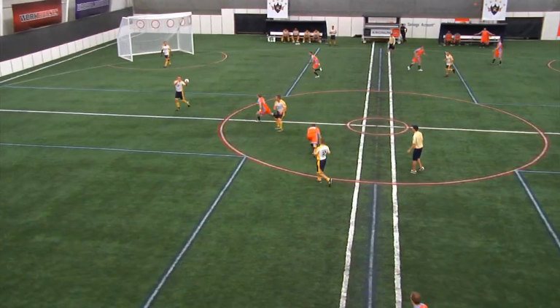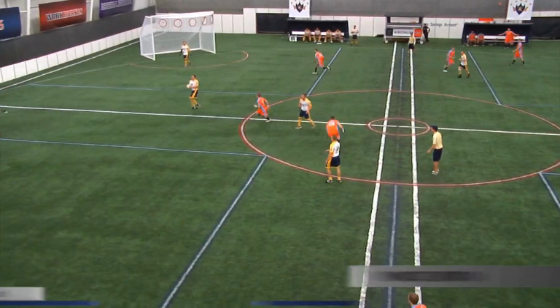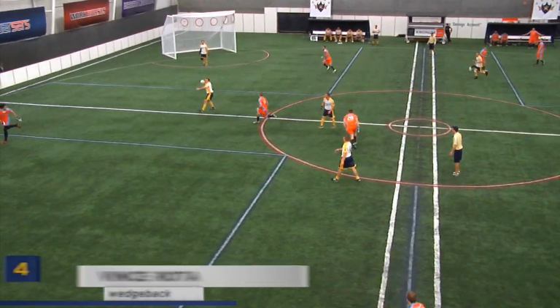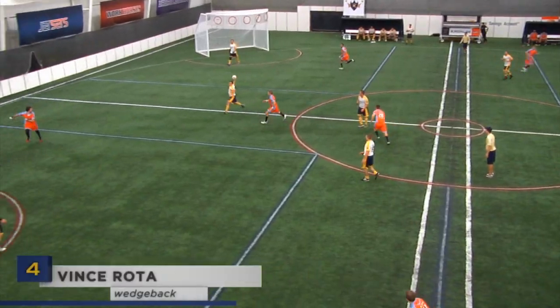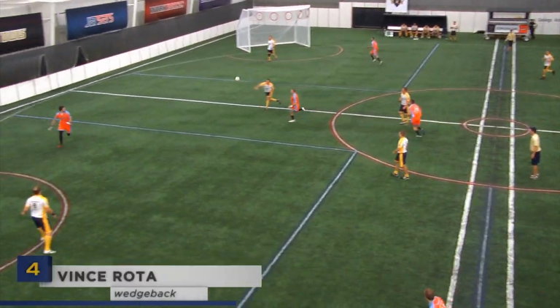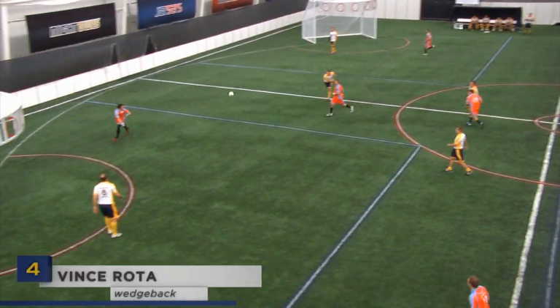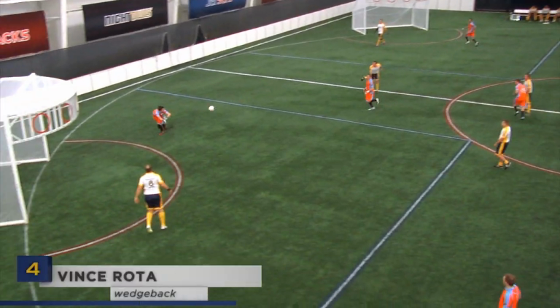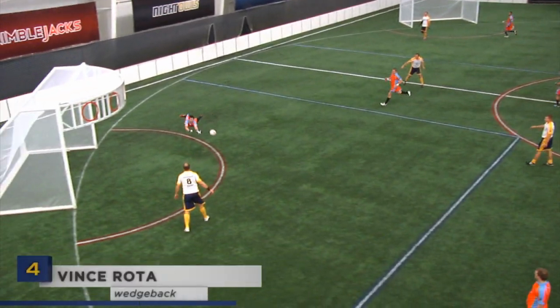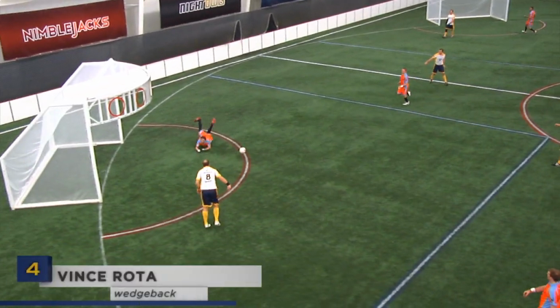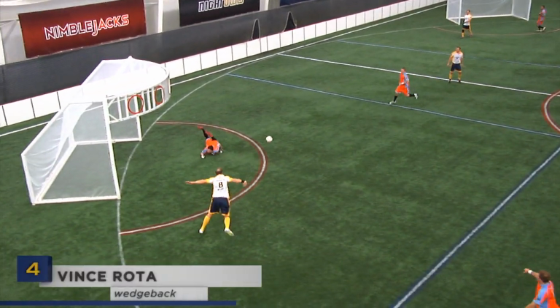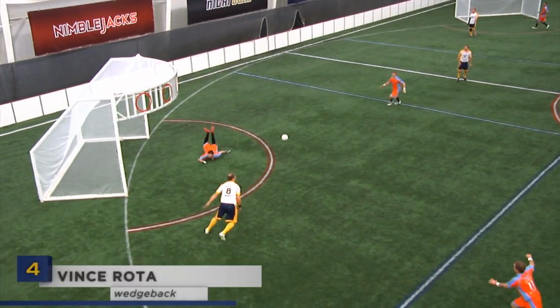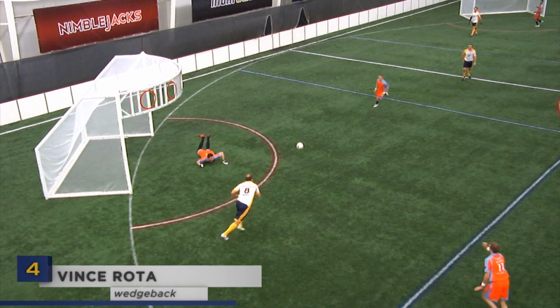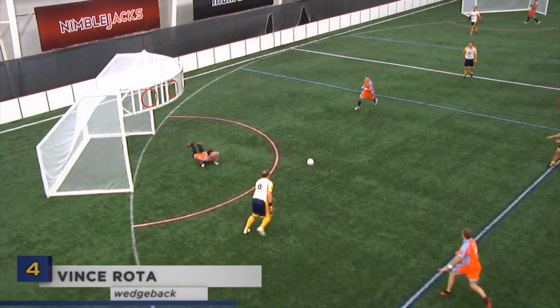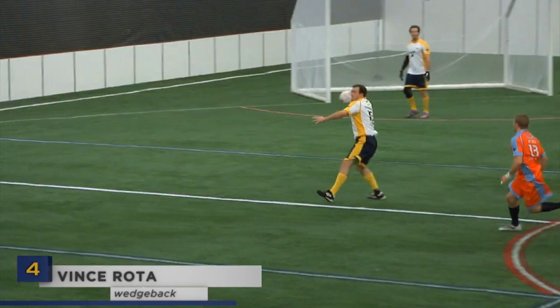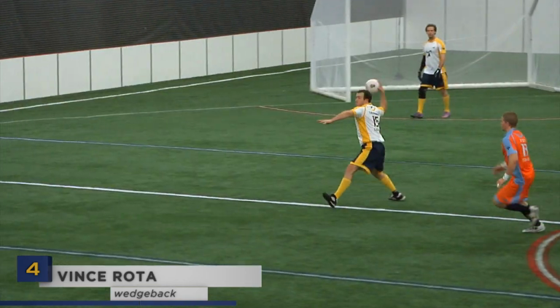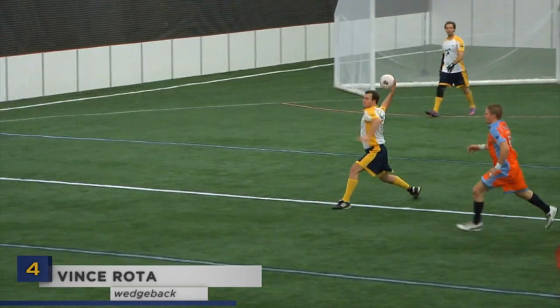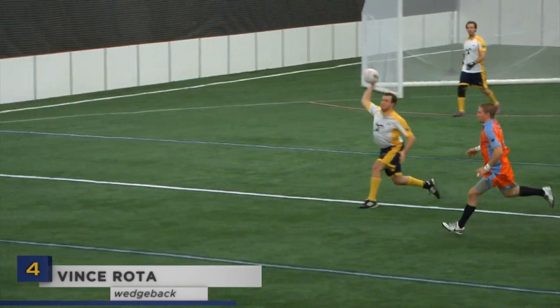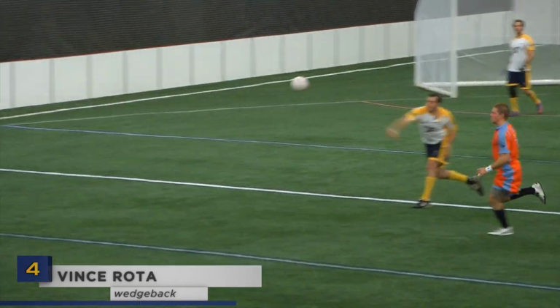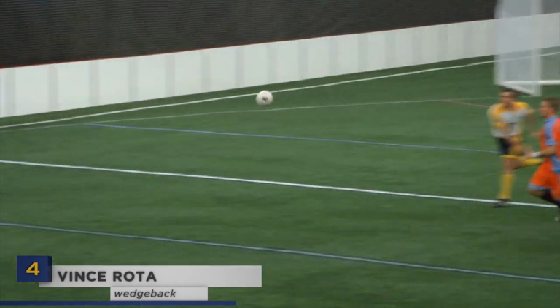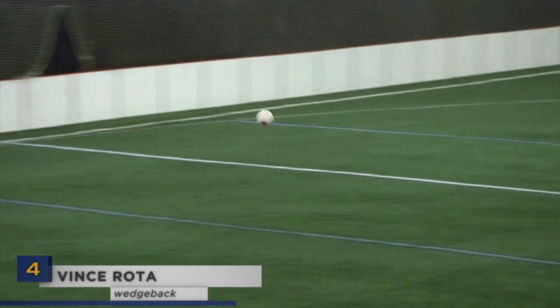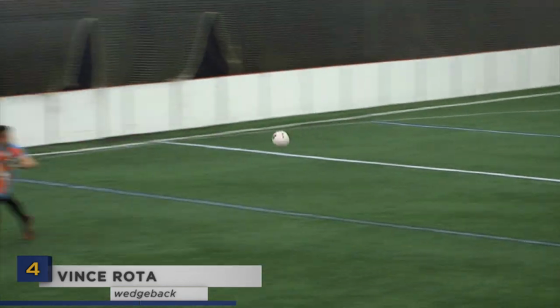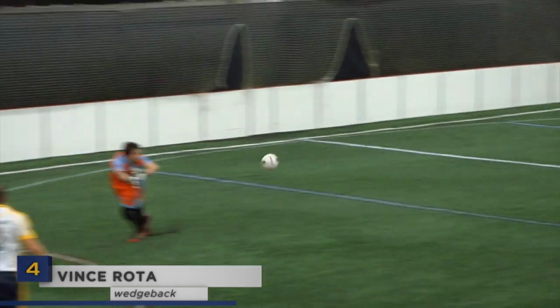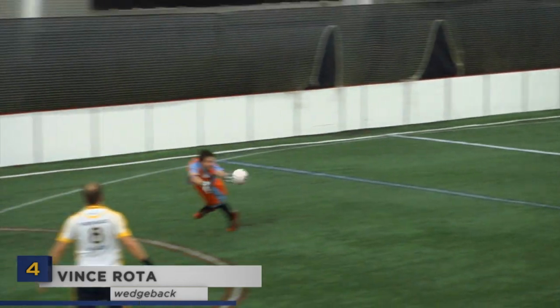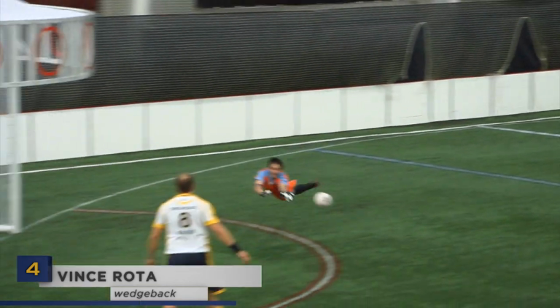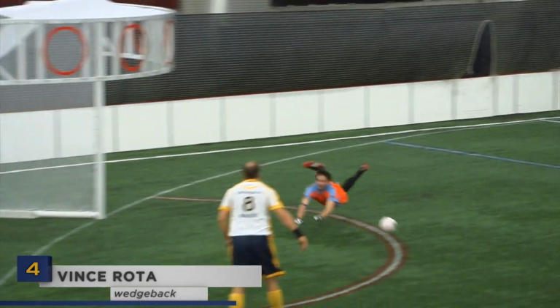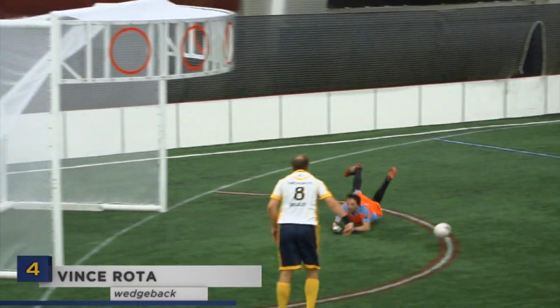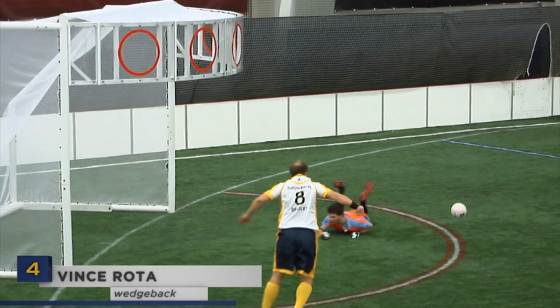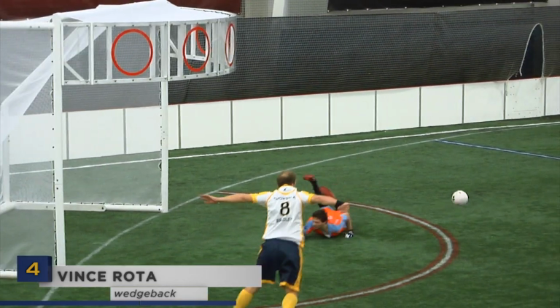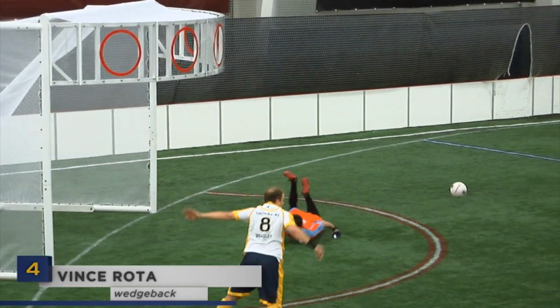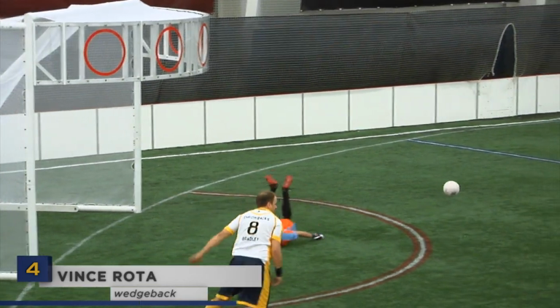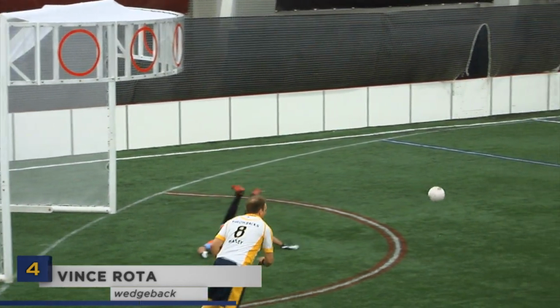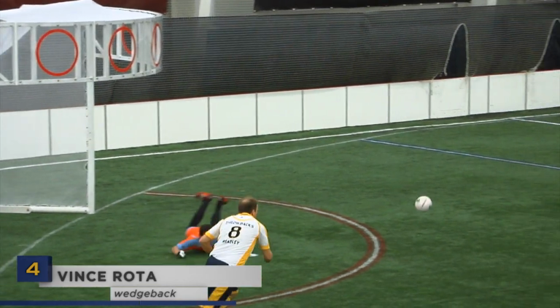Vince Rode has no regard for his body here as he lays out full extension to save this four-point shot. Respect.